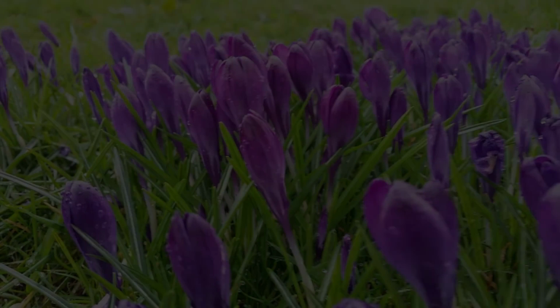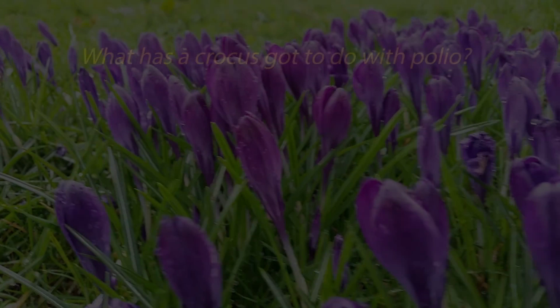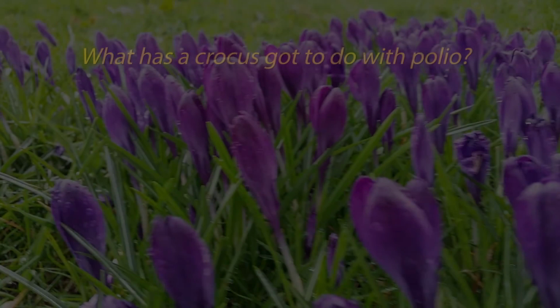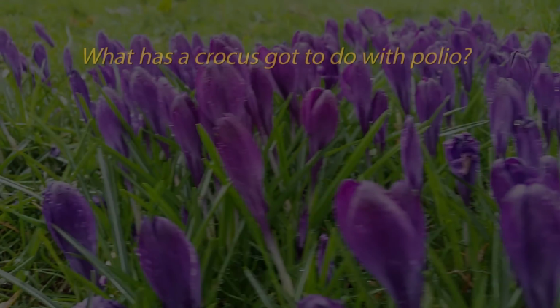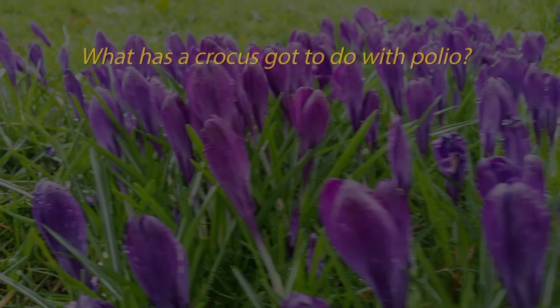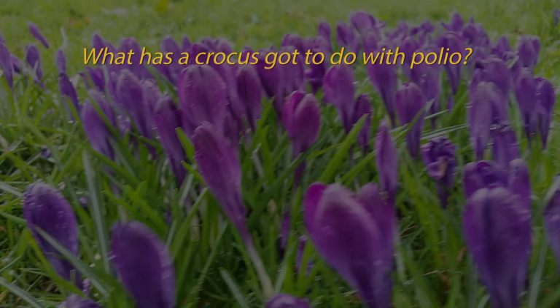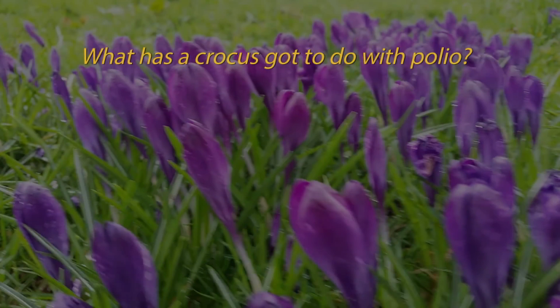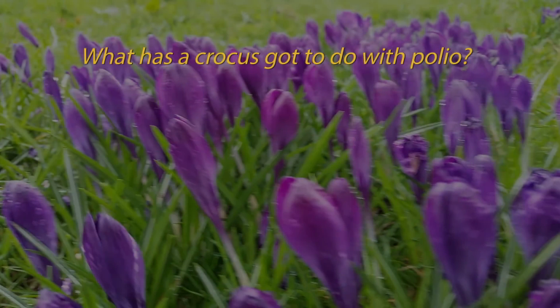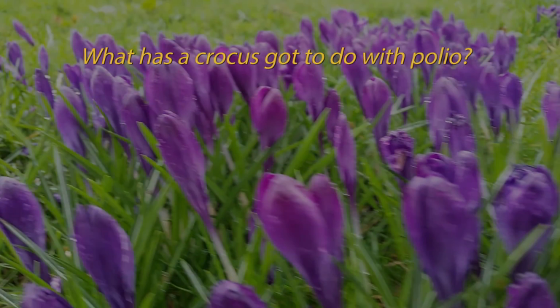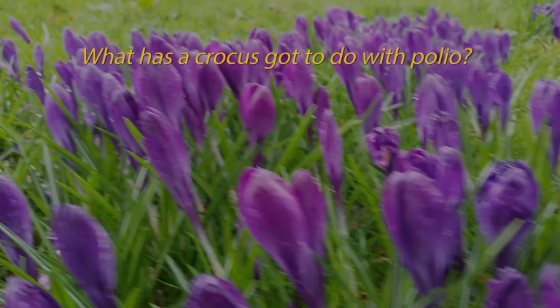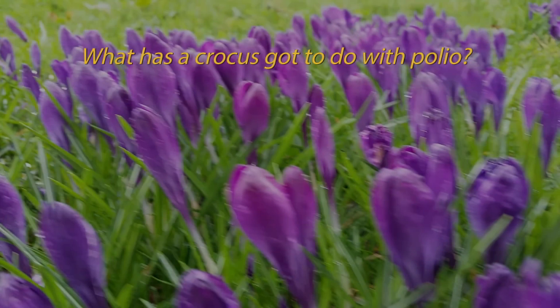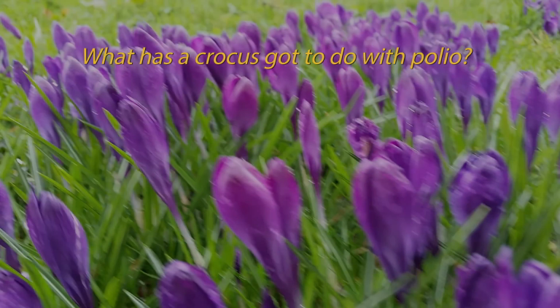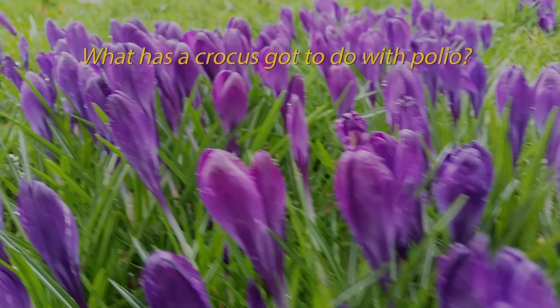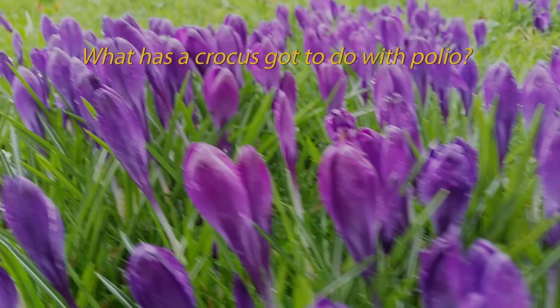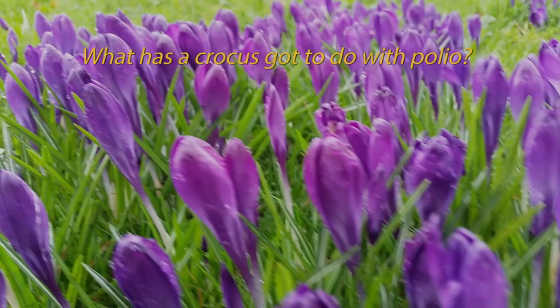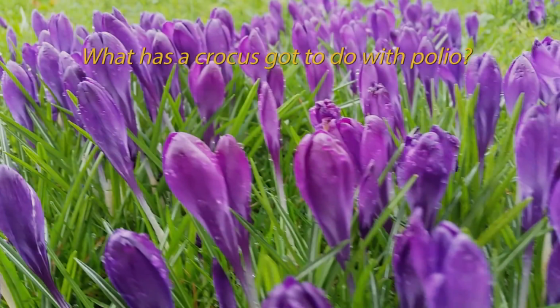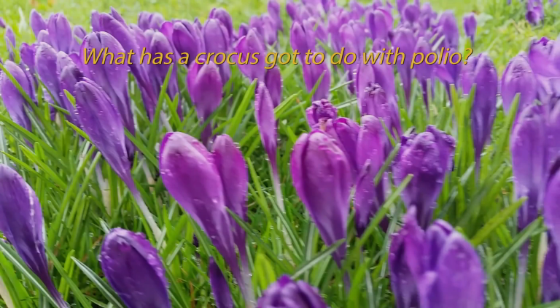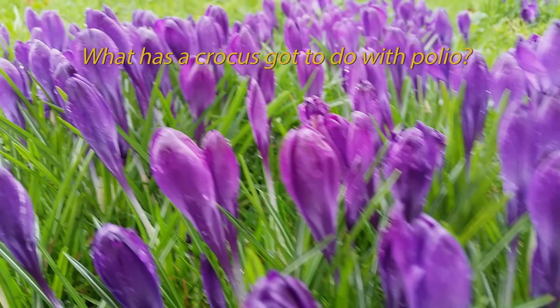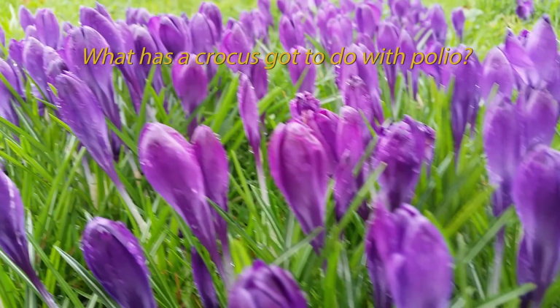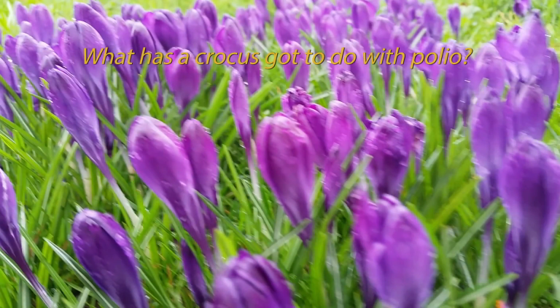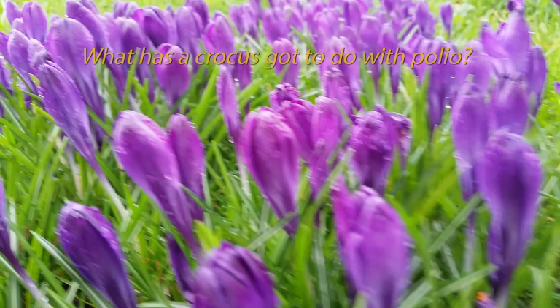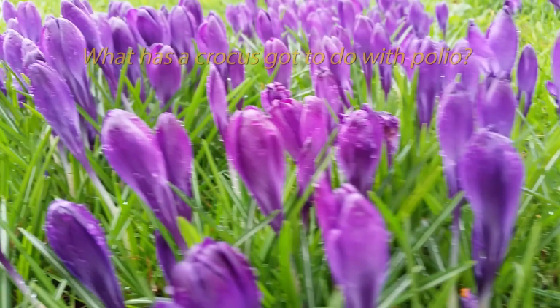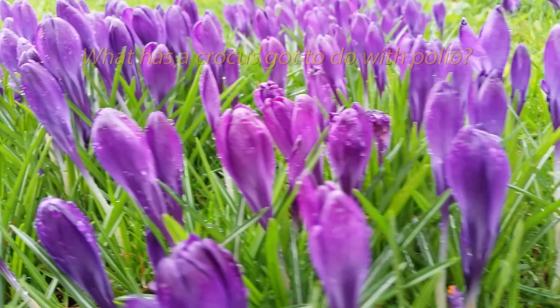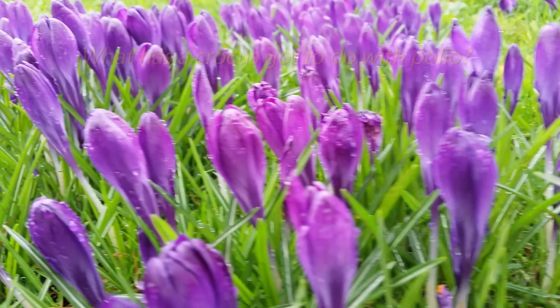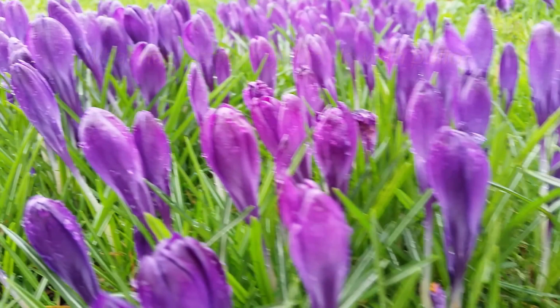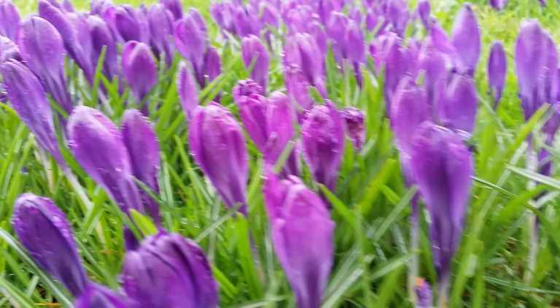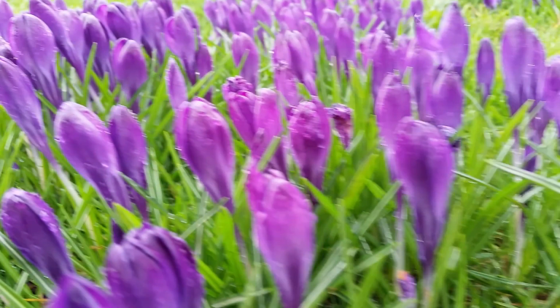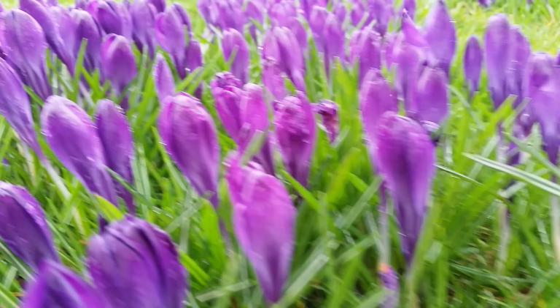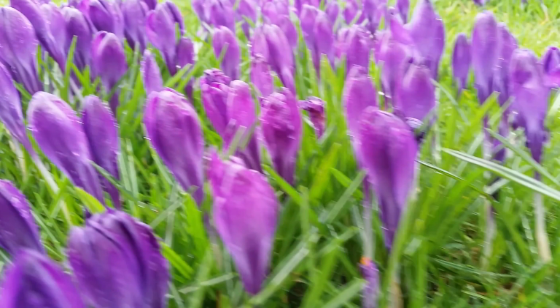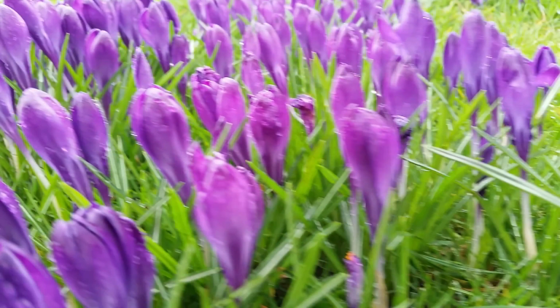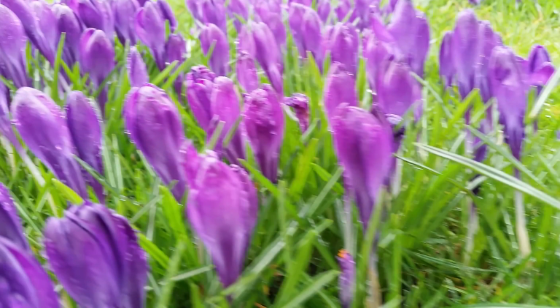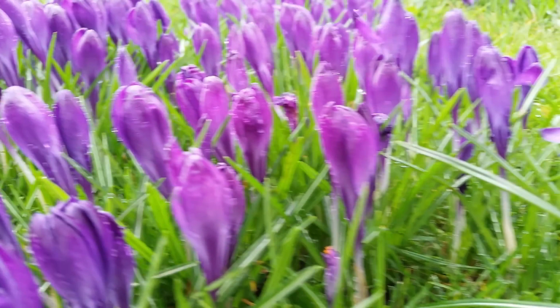What has a crocus got to do with polio? It's a good question. You might be surprised by the answer.